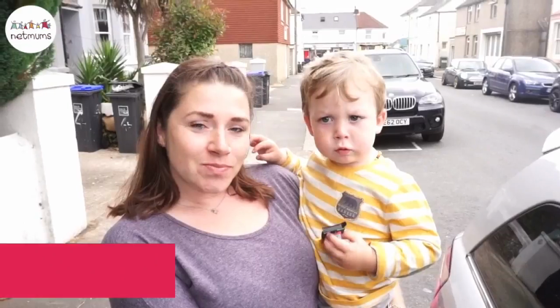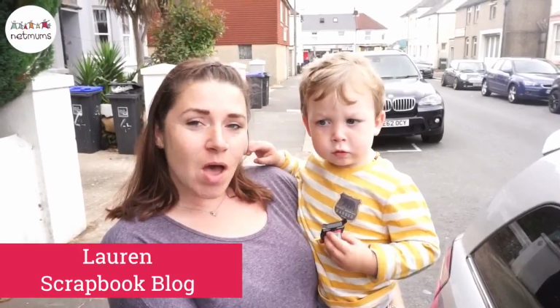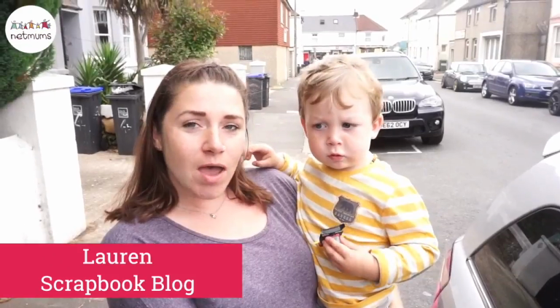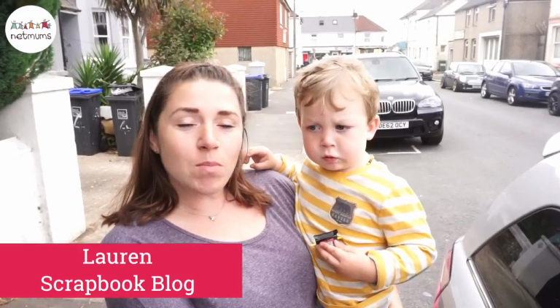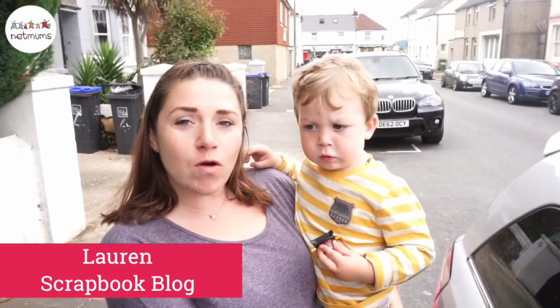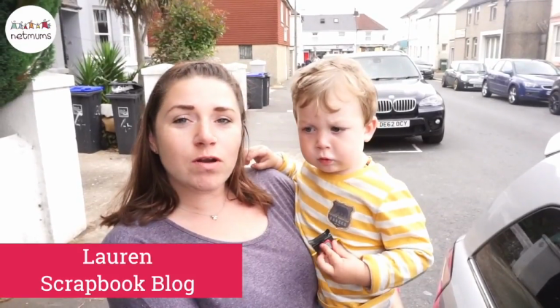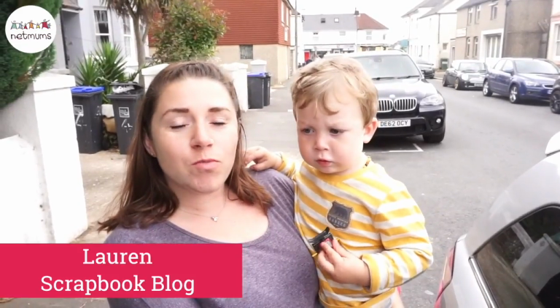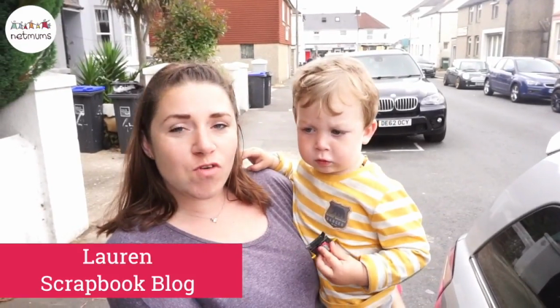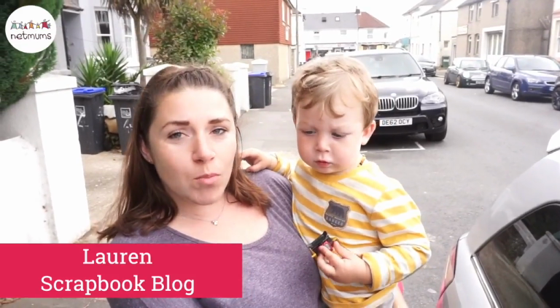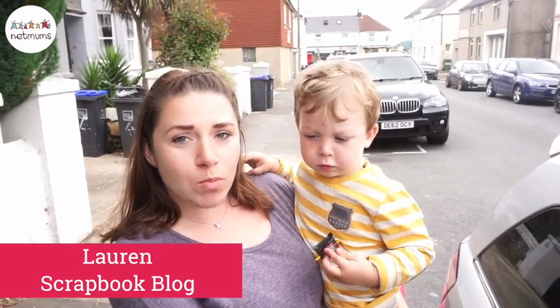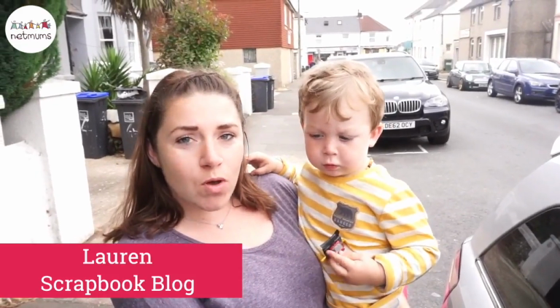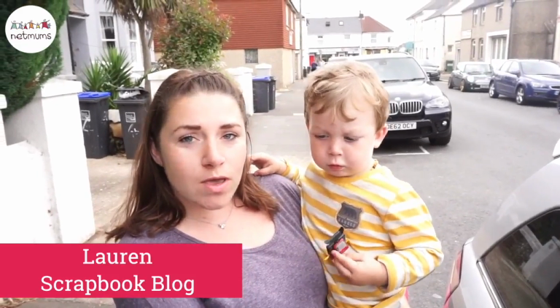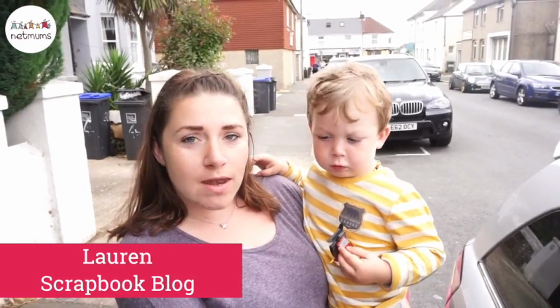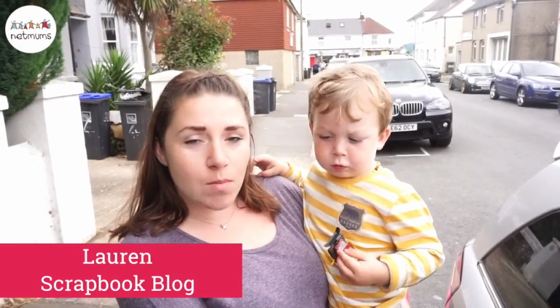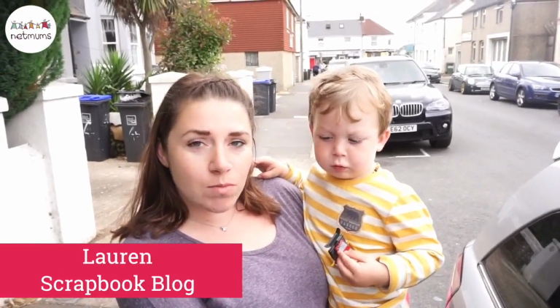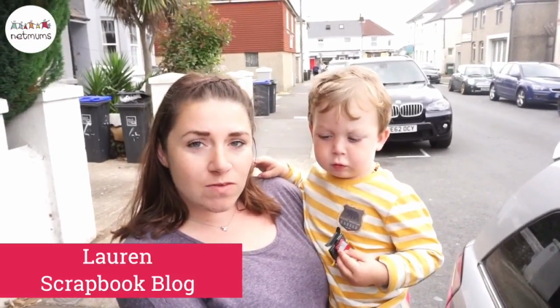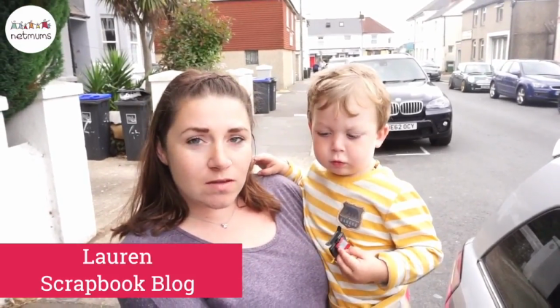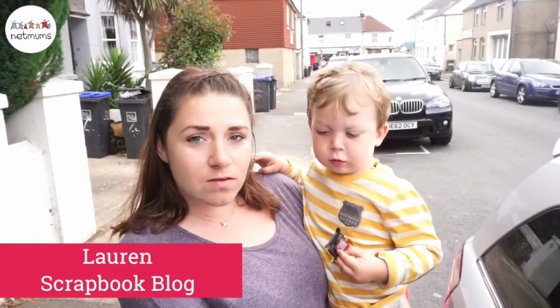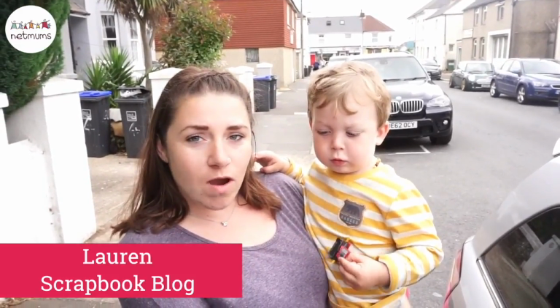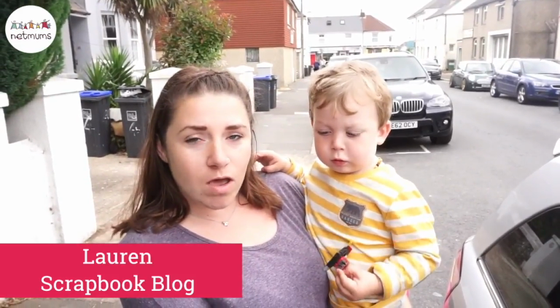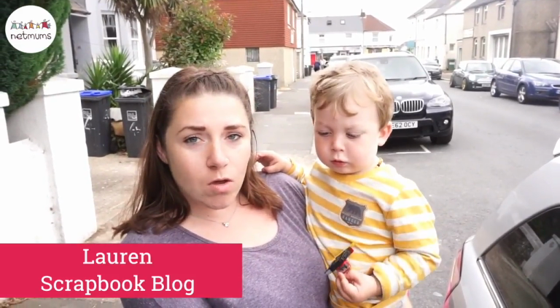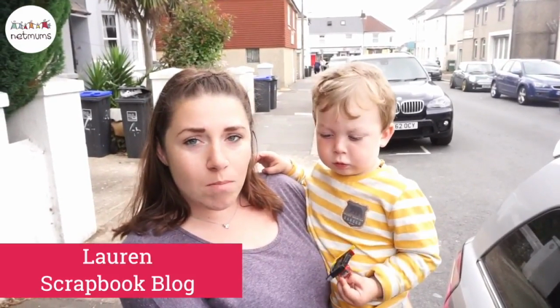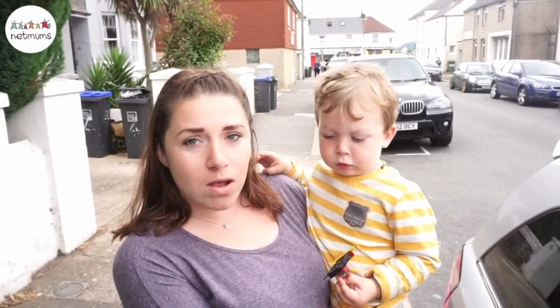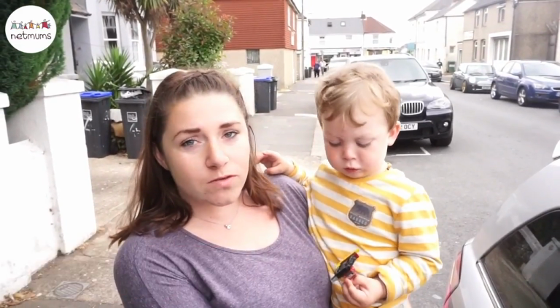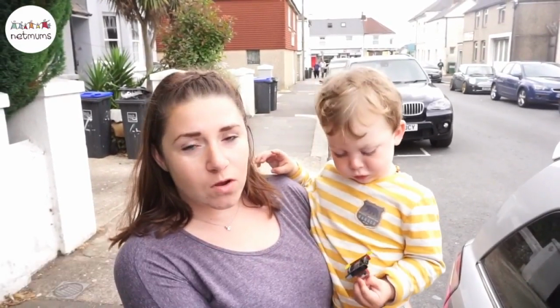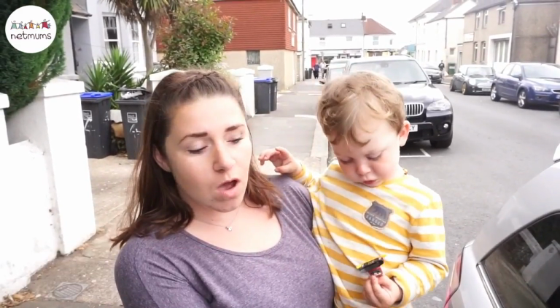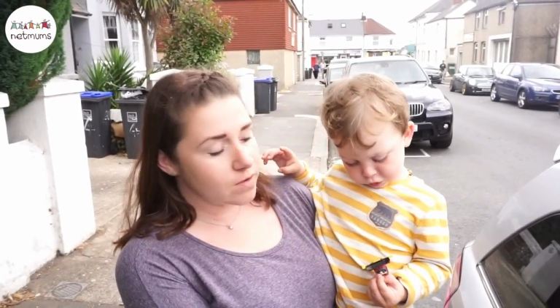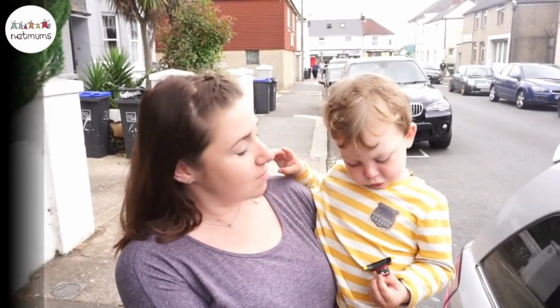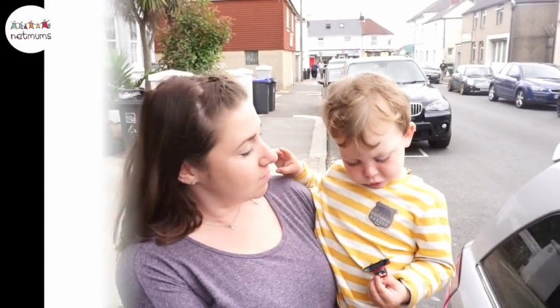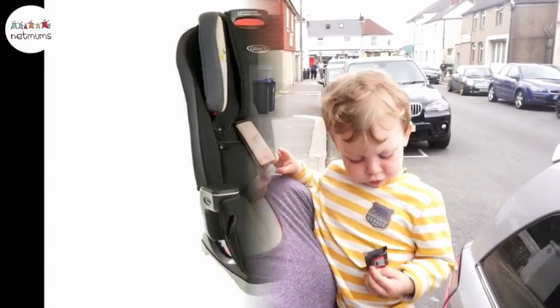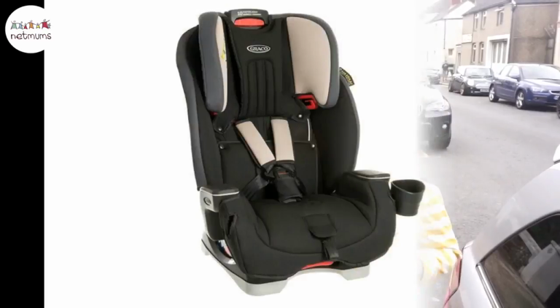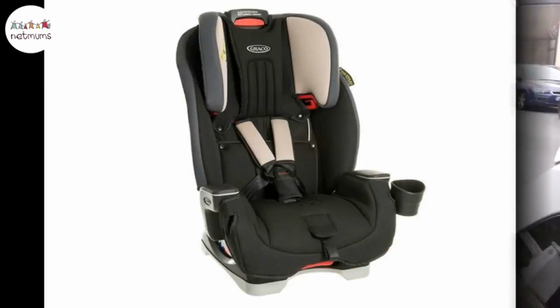Hi, I'm Lauren from Scrapbook Blog, and Netmums have sent us the Graco Milestone car seat to test out.